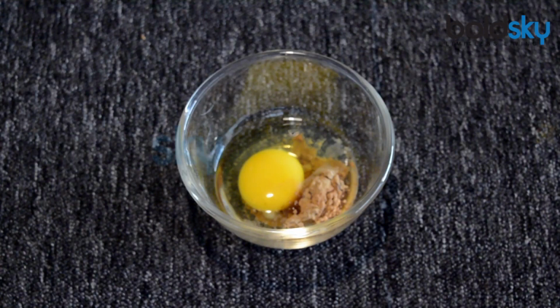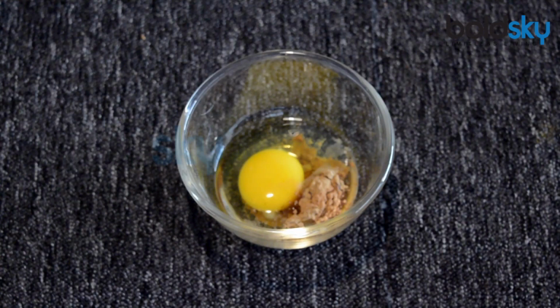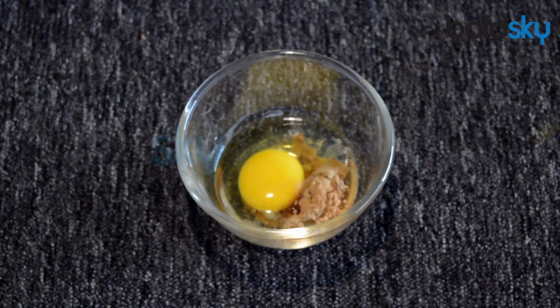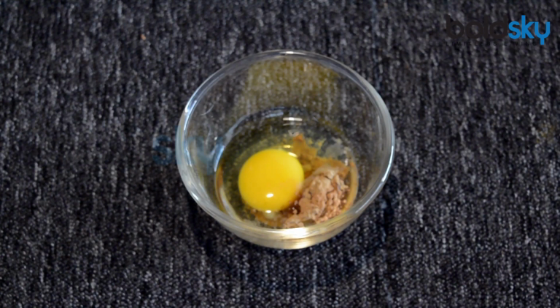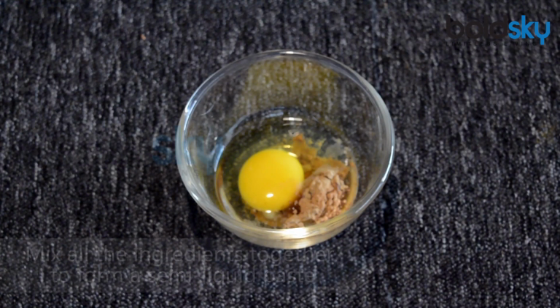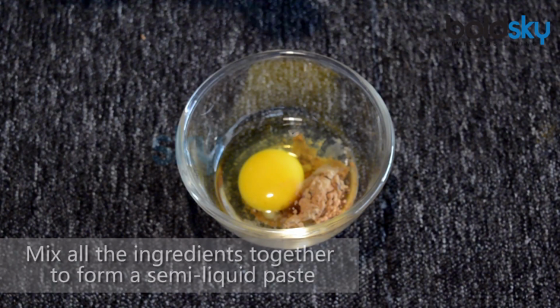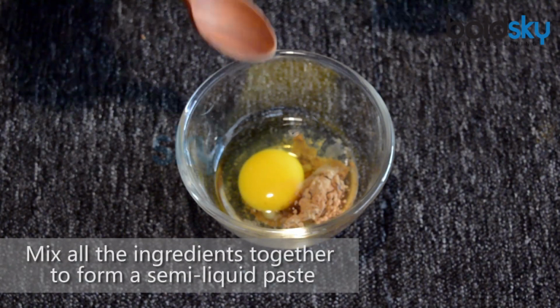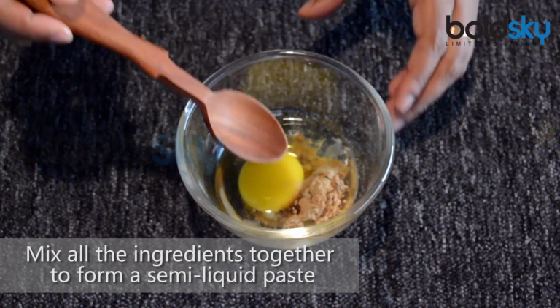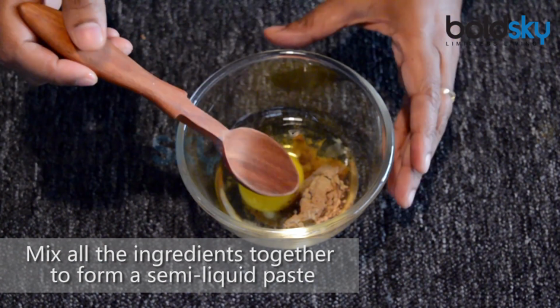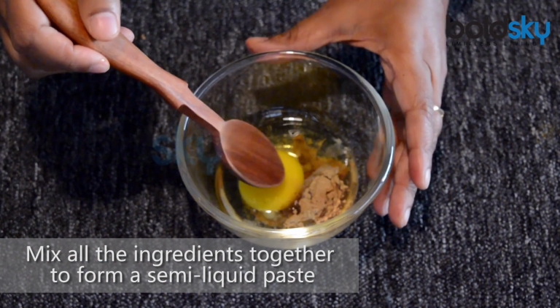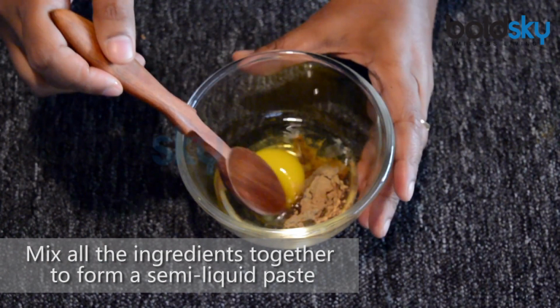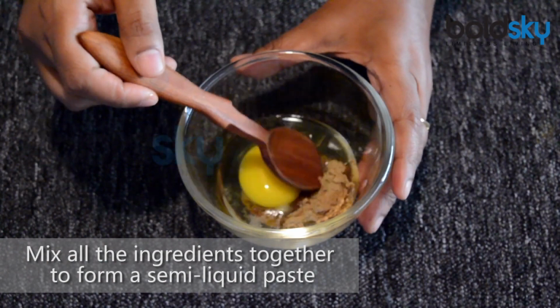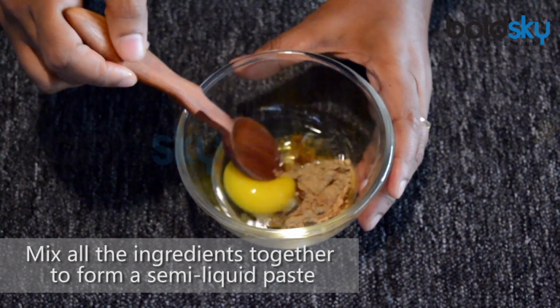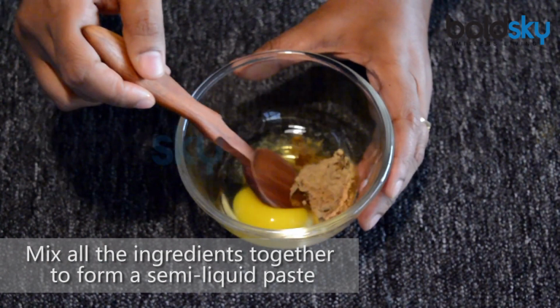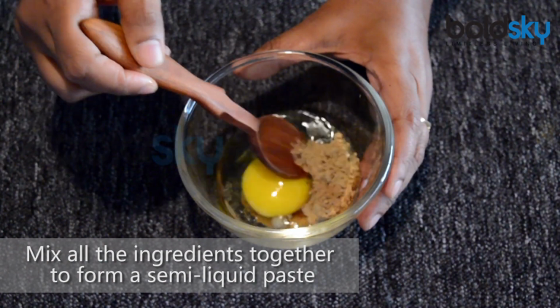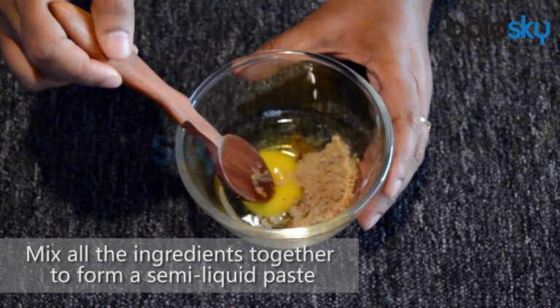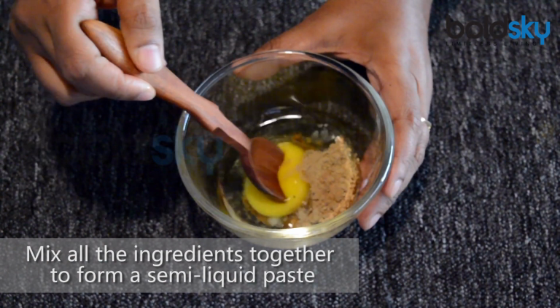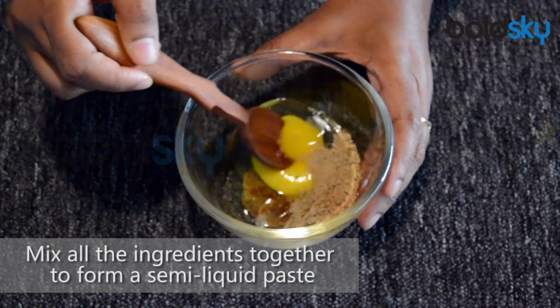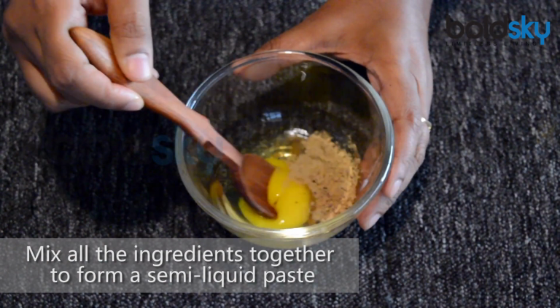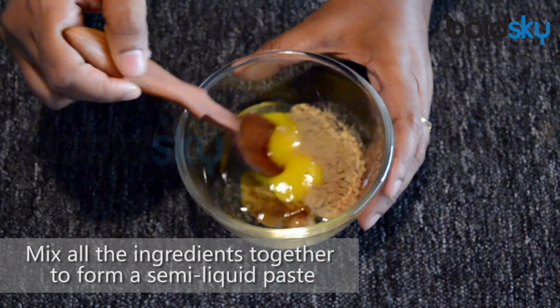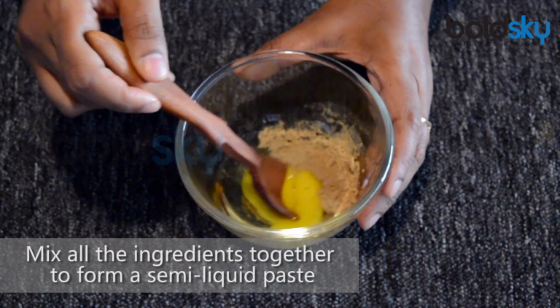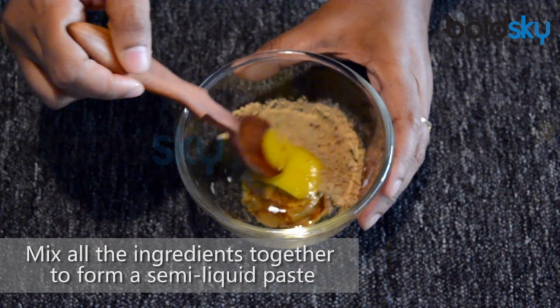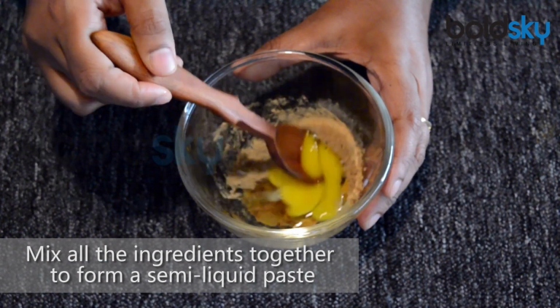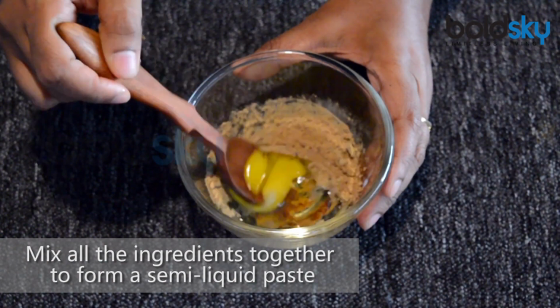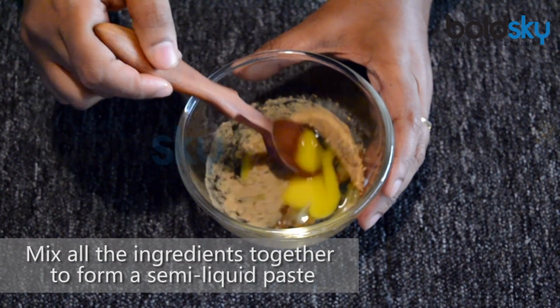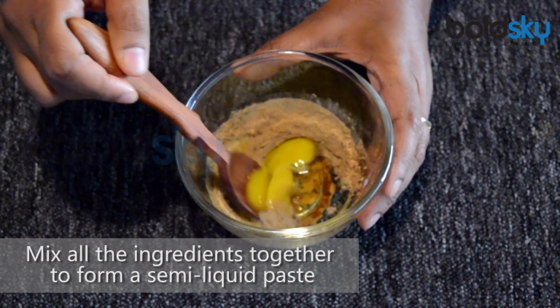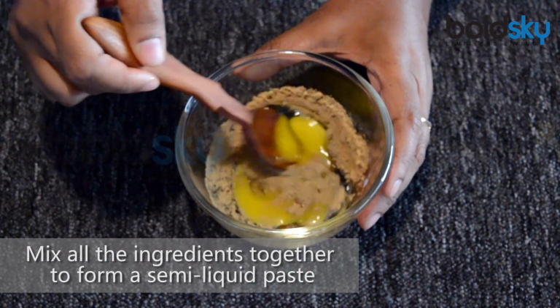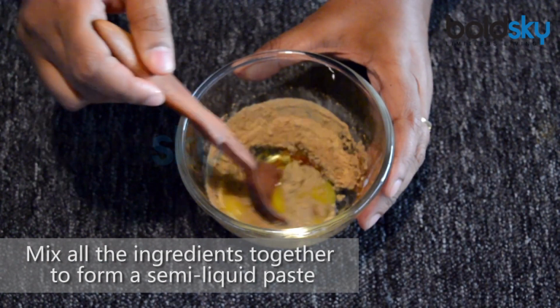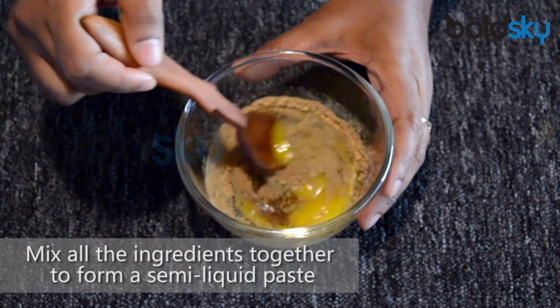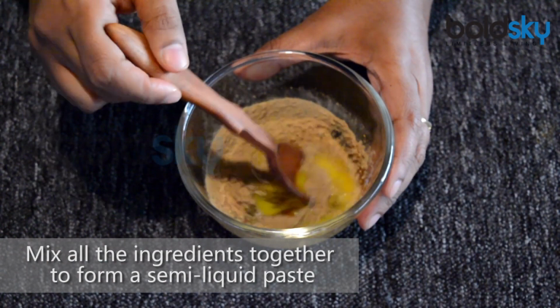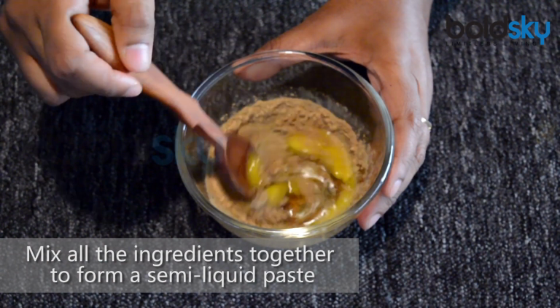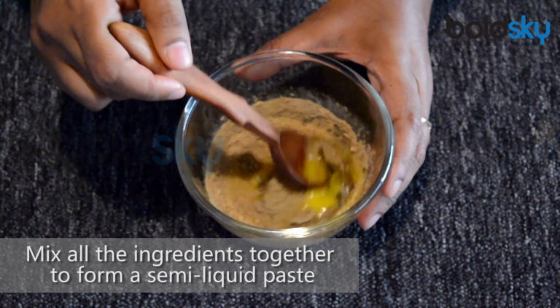Mix all the ingredients together to form a semi-liquid paste.